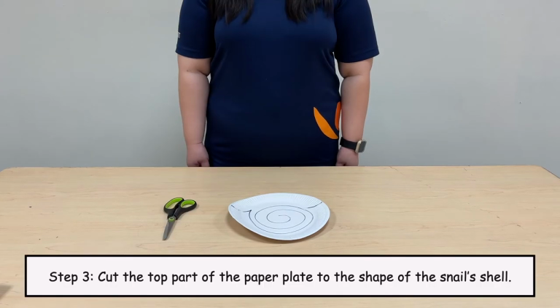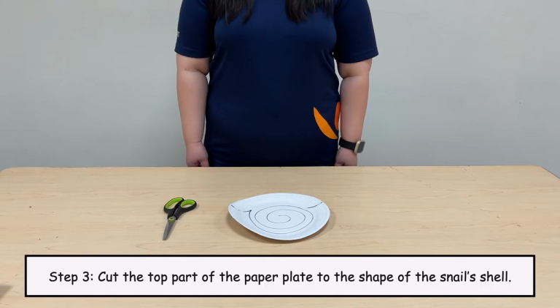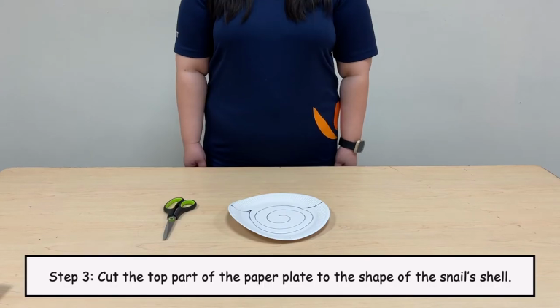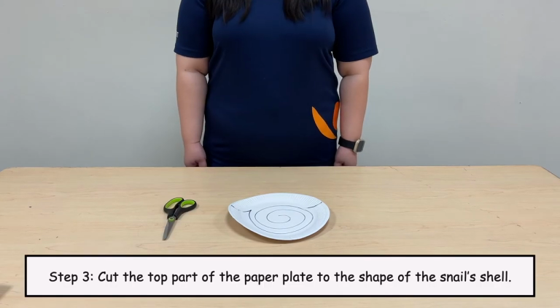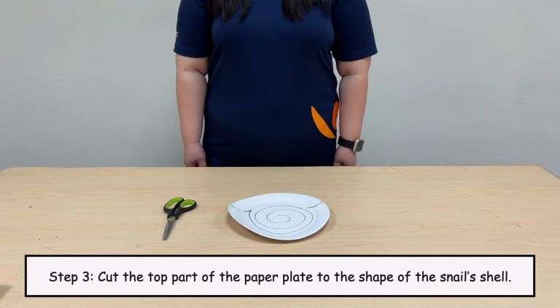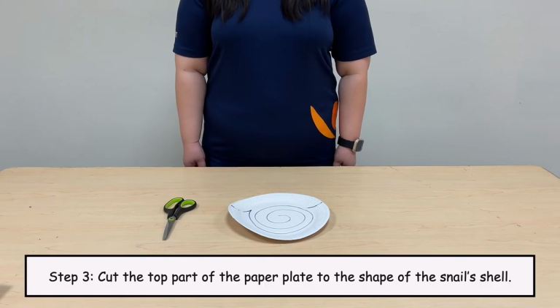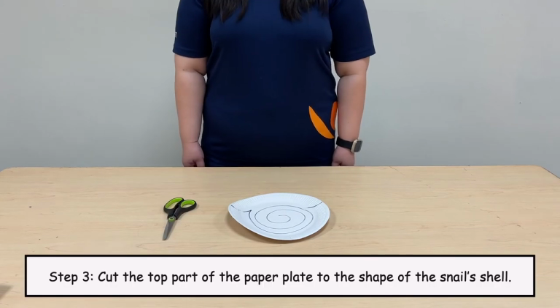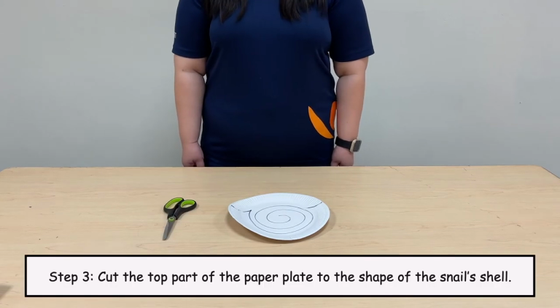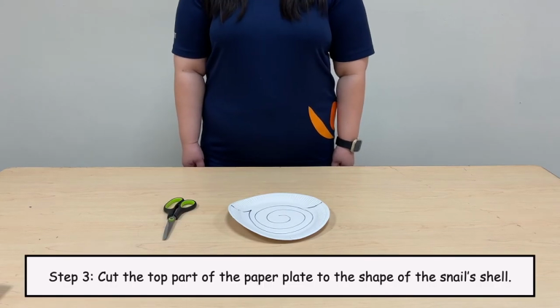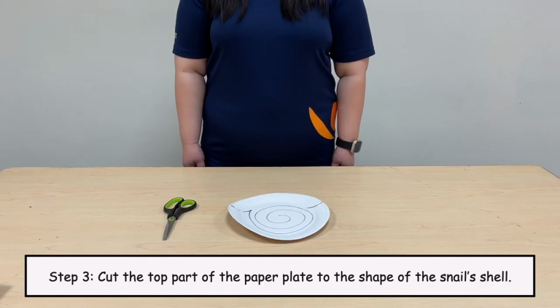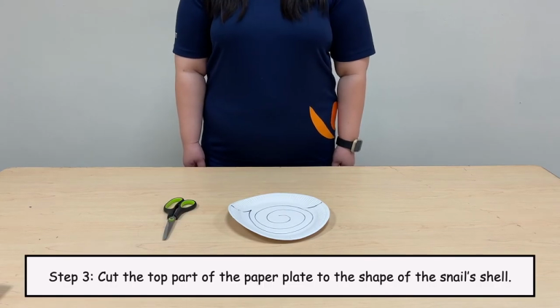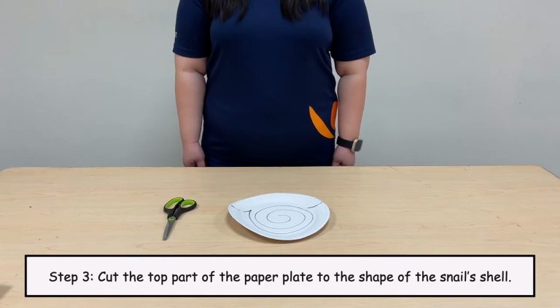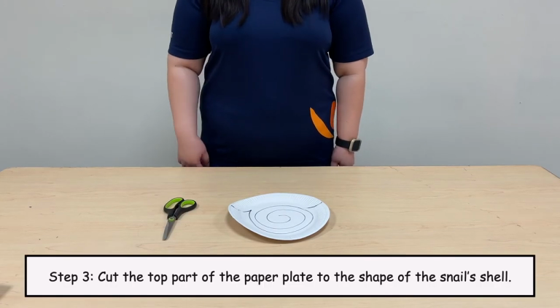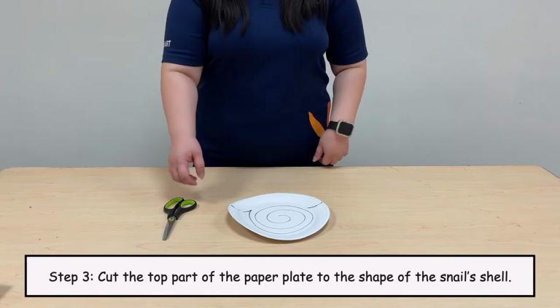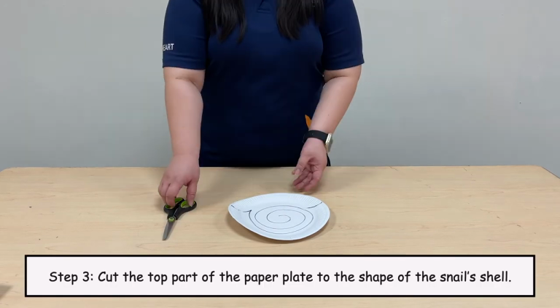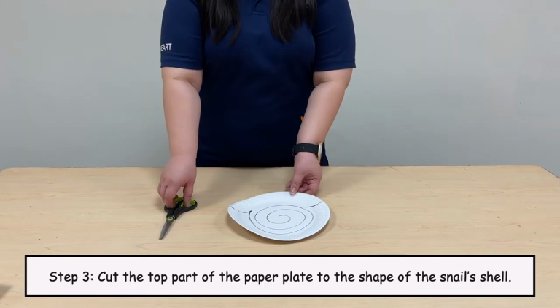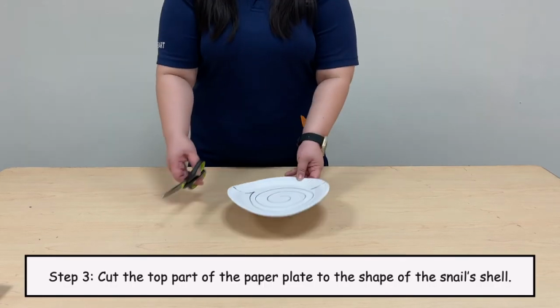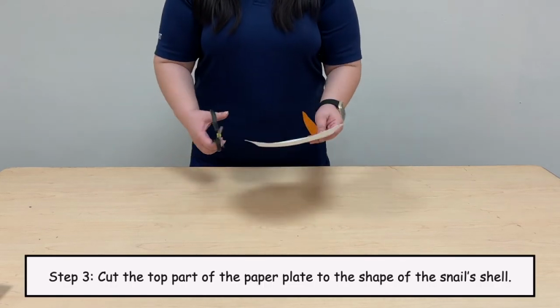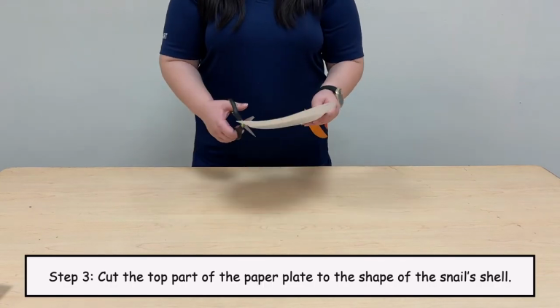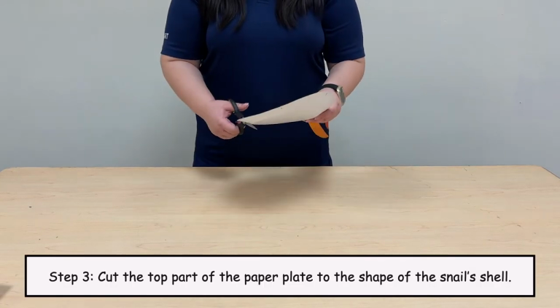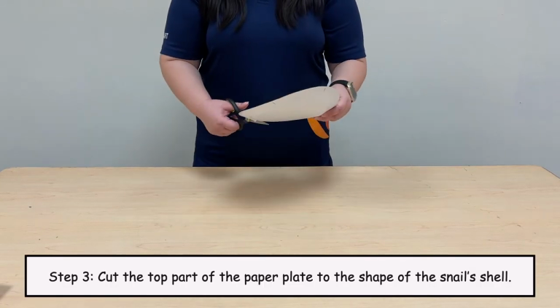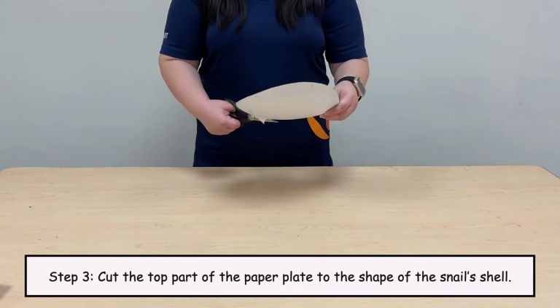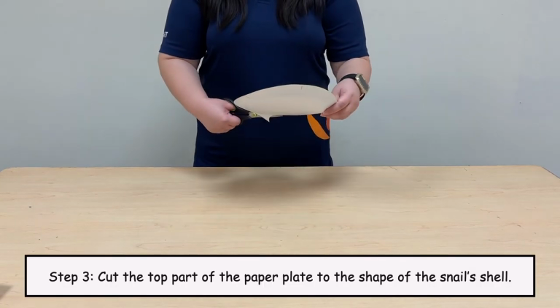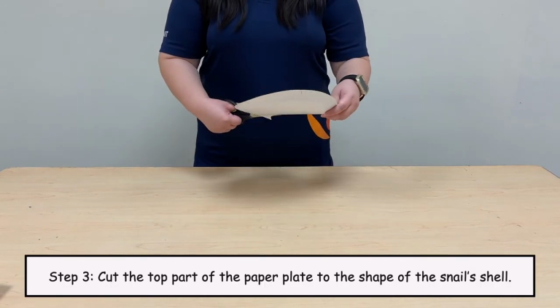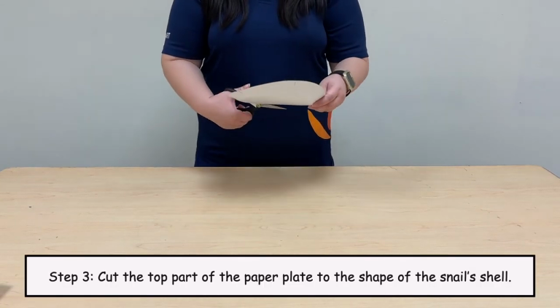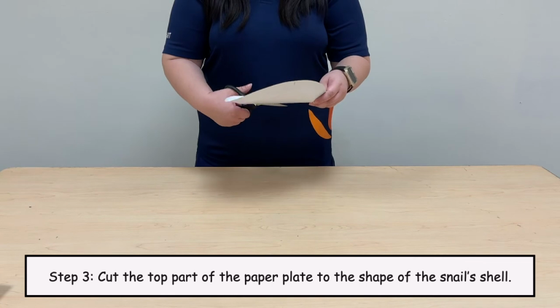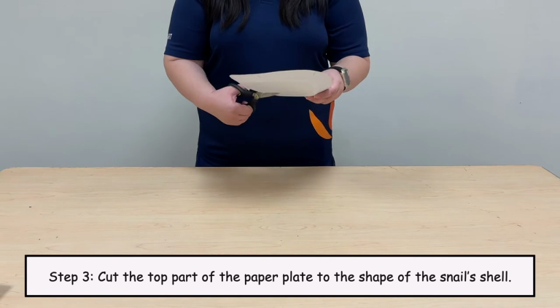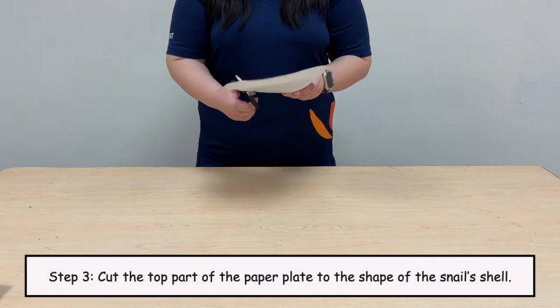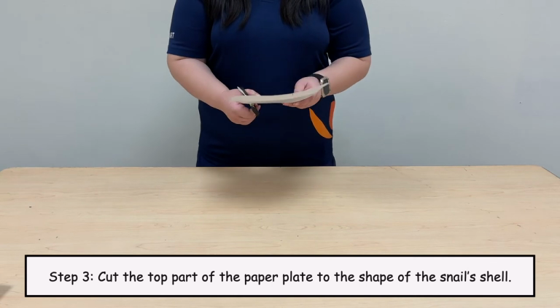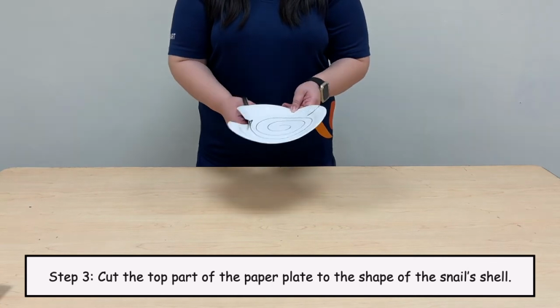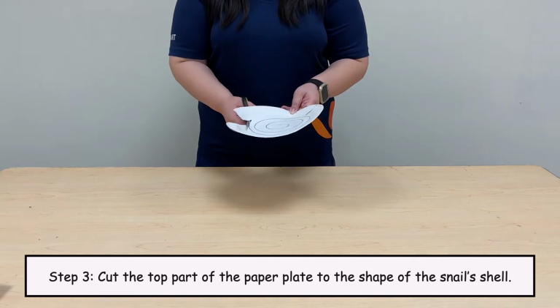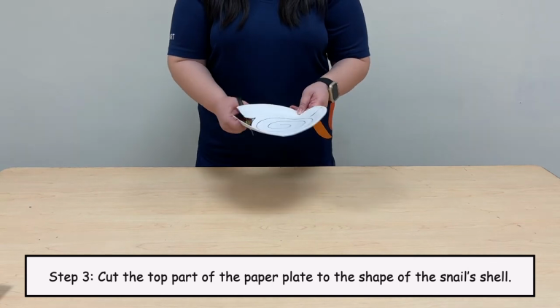Step 3. Cut the top part of the paper plate to the shape of the snail's shell.